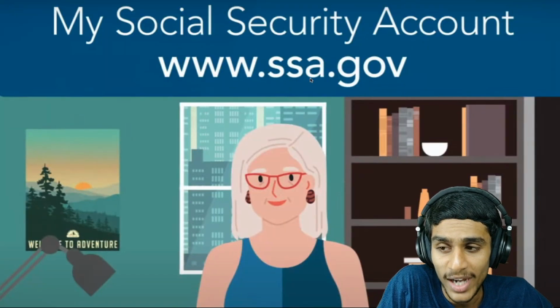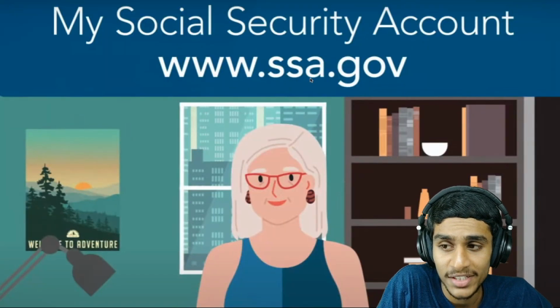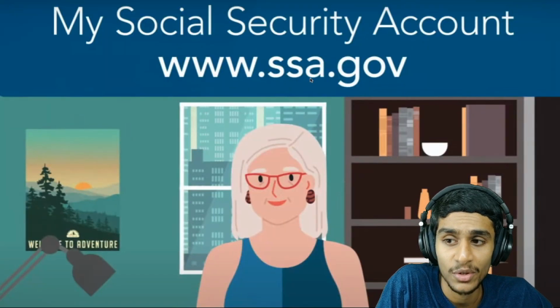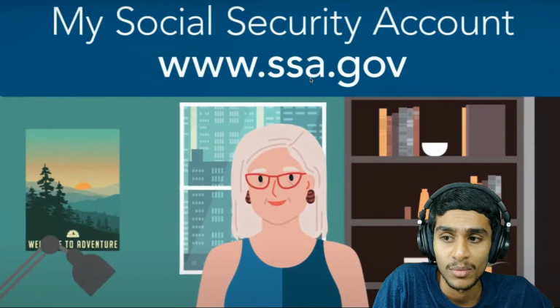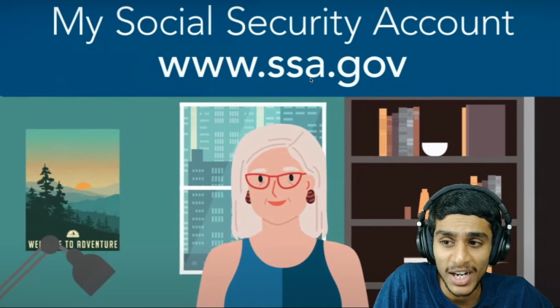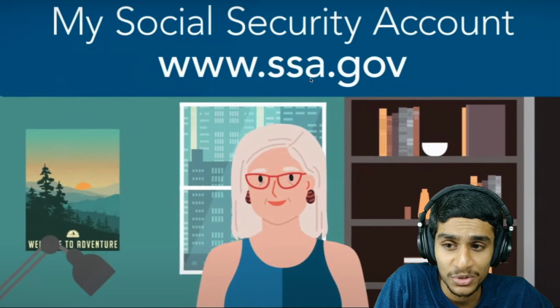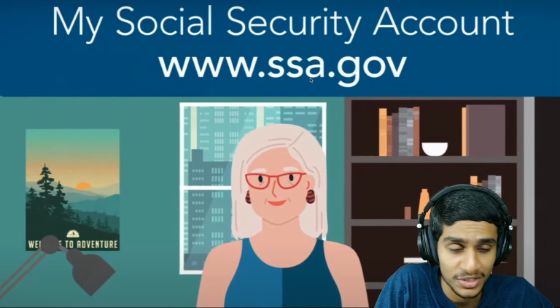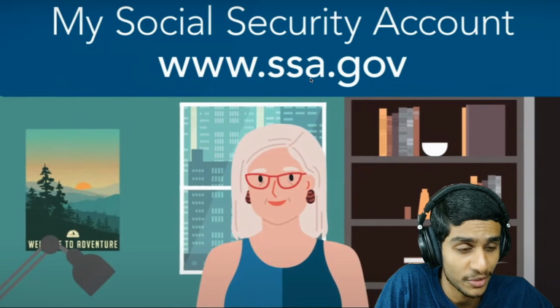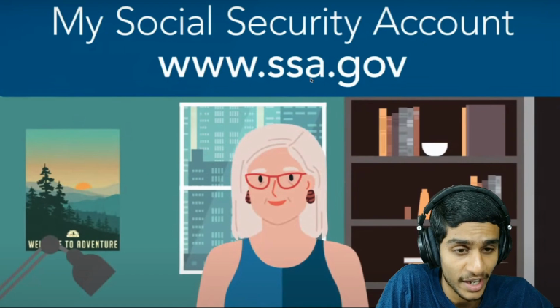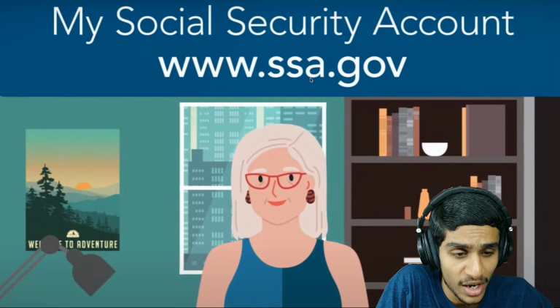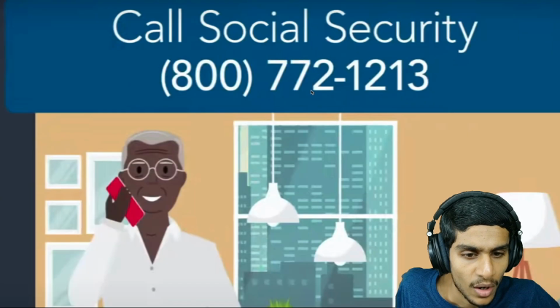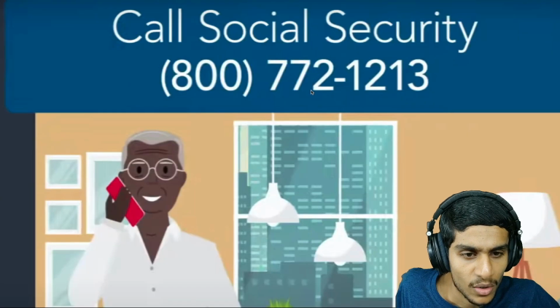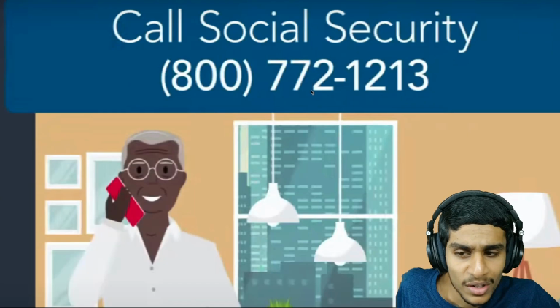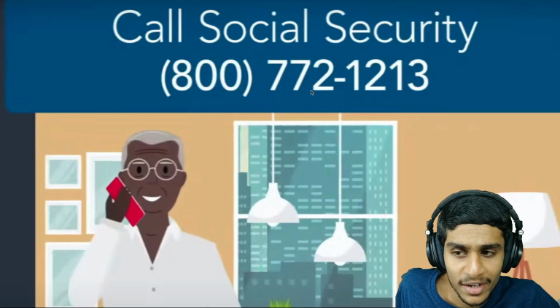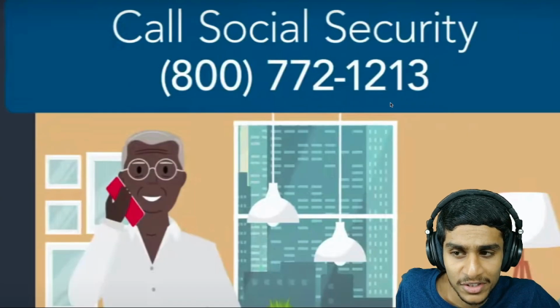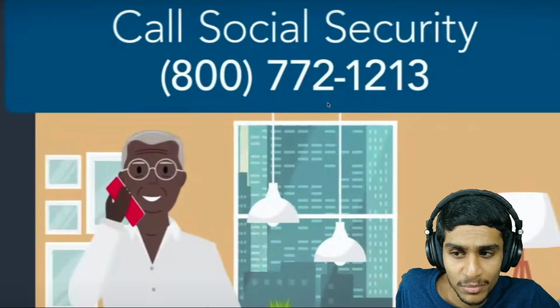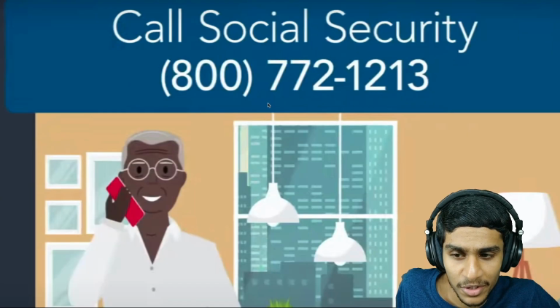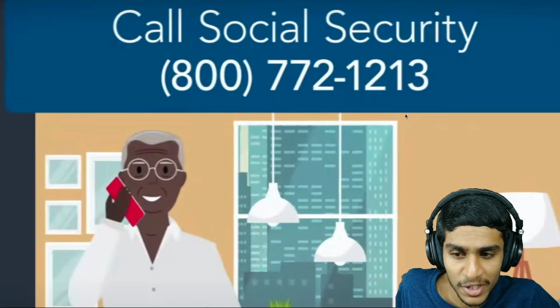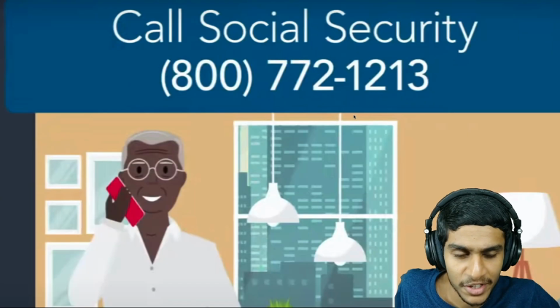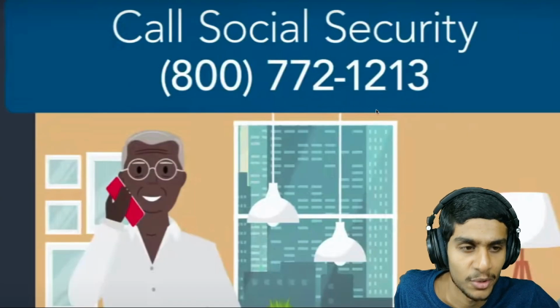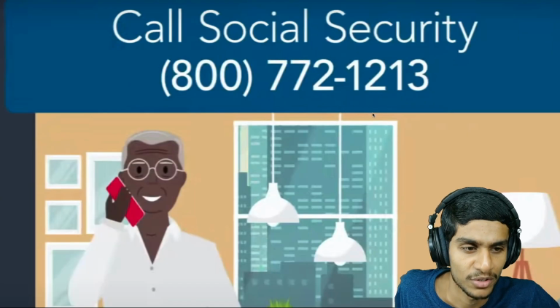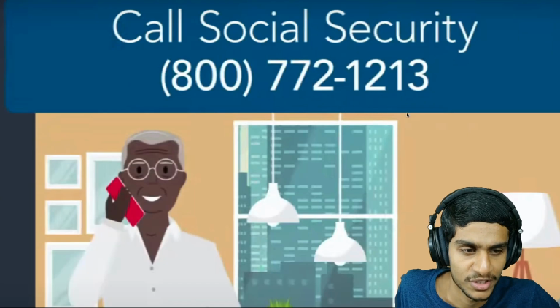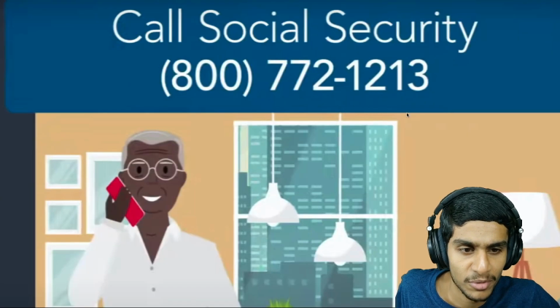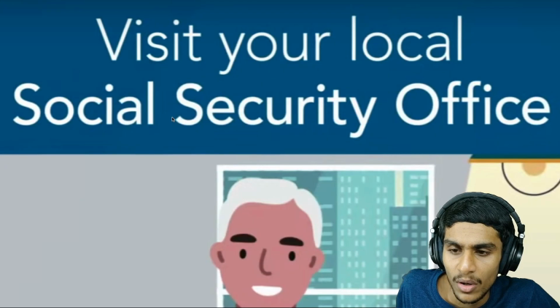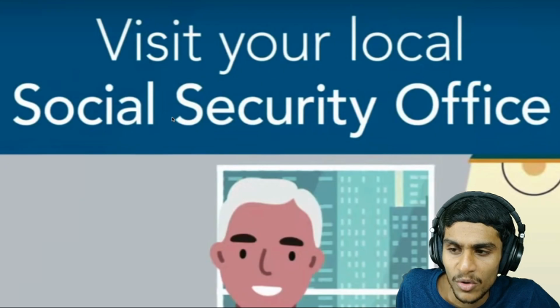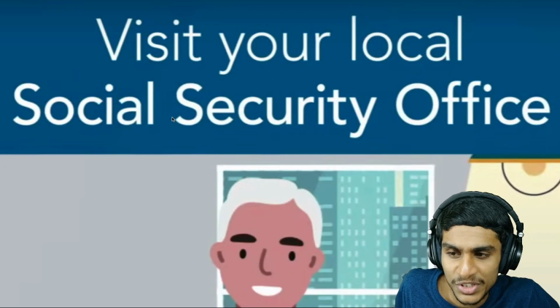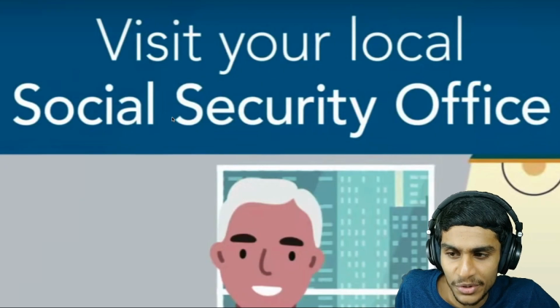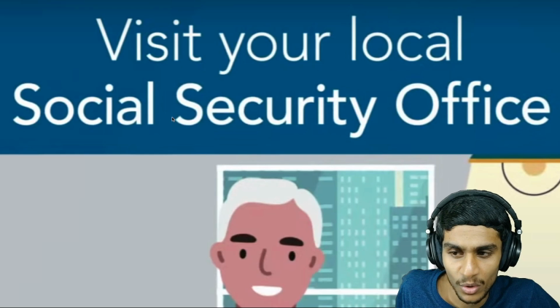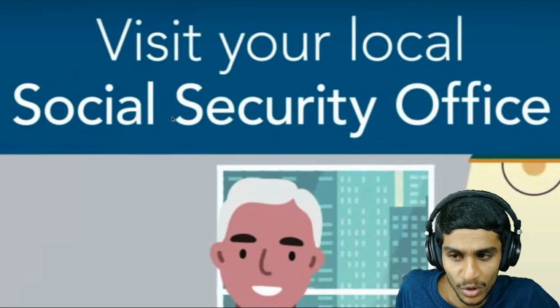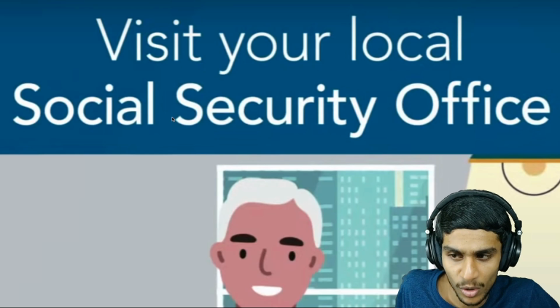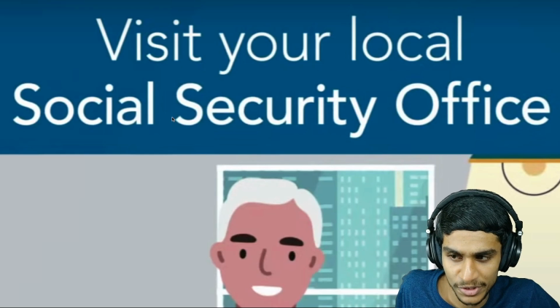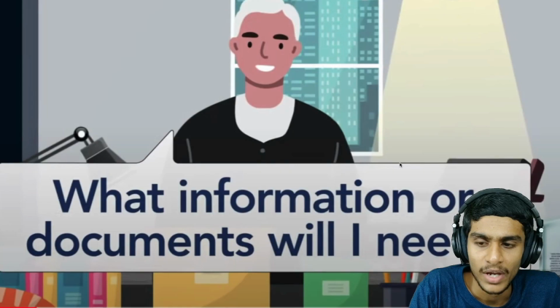You can head over to www.ssa.gov to access your My Social Security account, call their customer representative on the number provided, or visit your local SSA office.